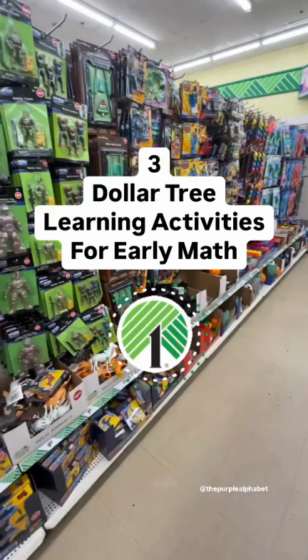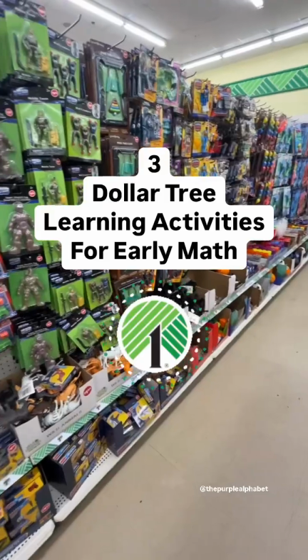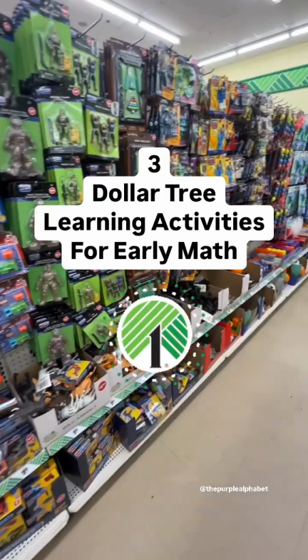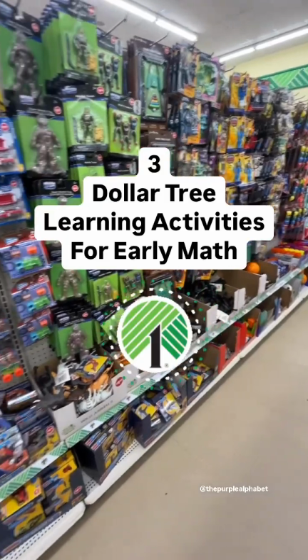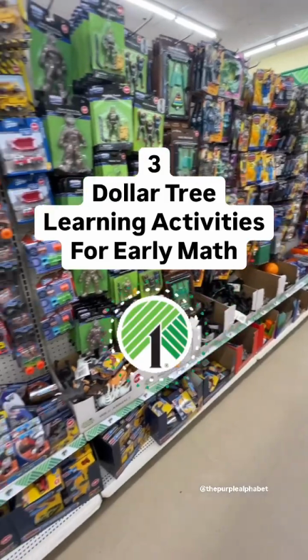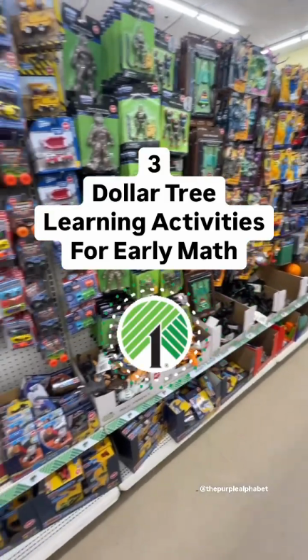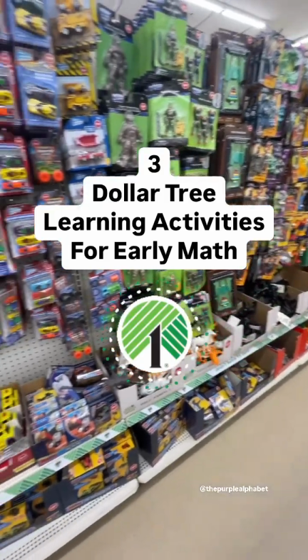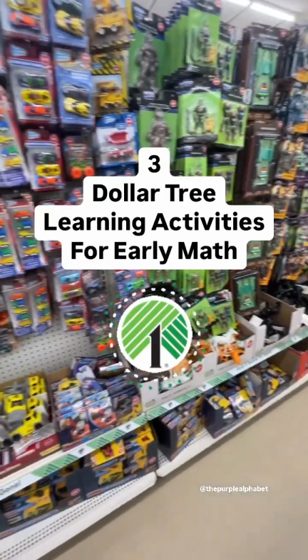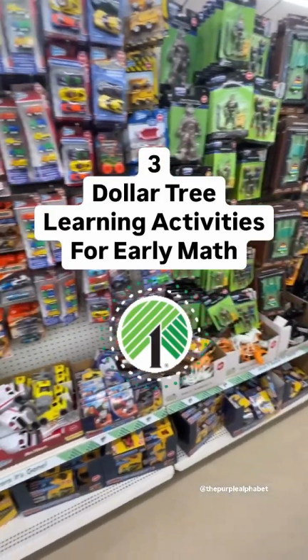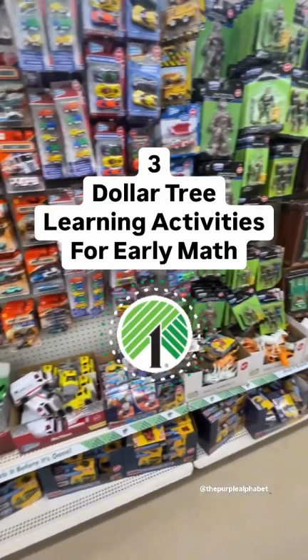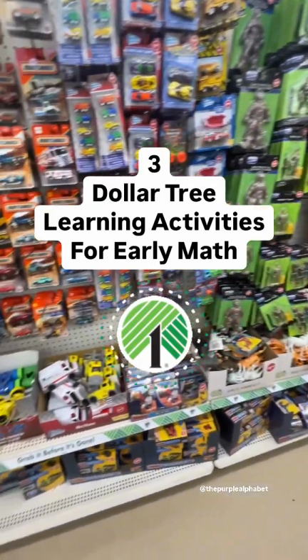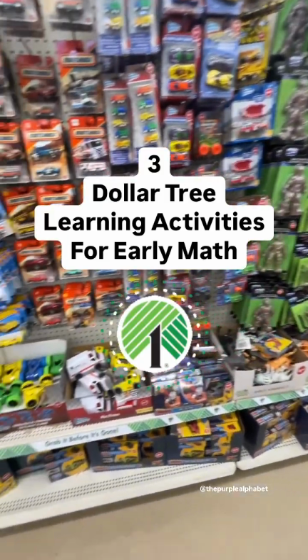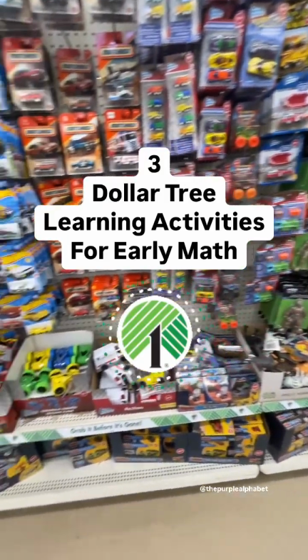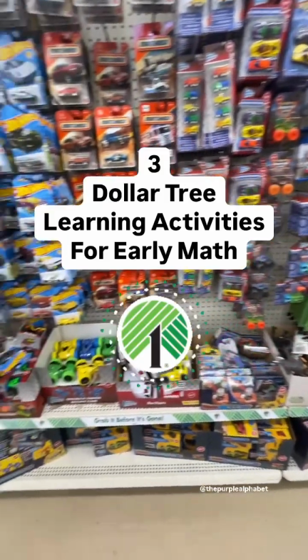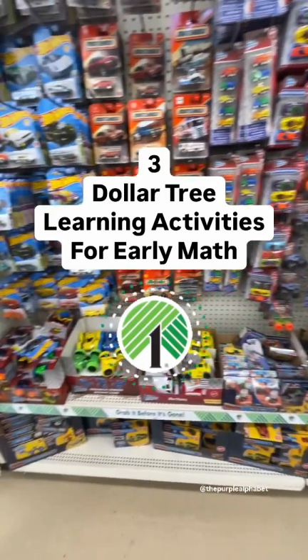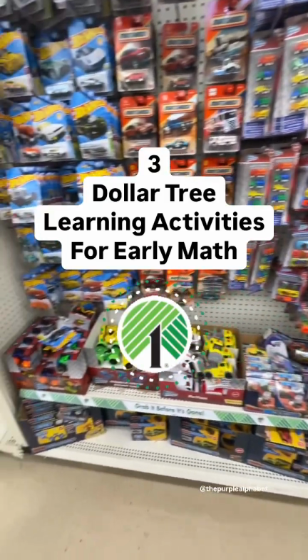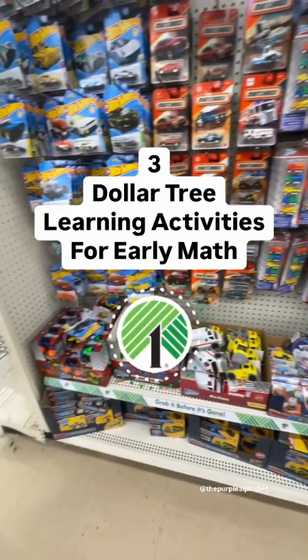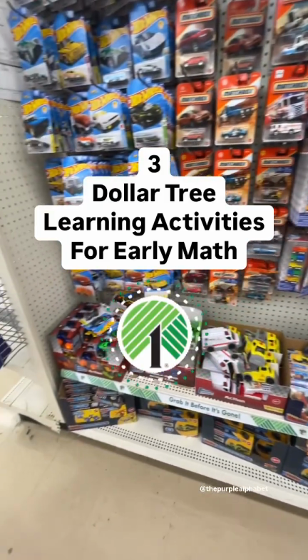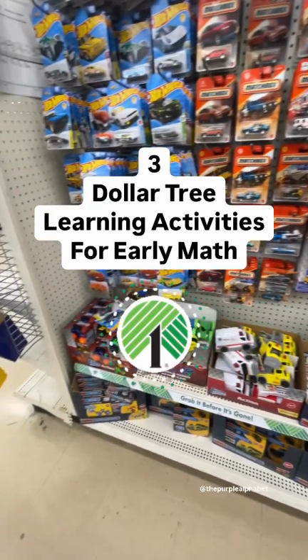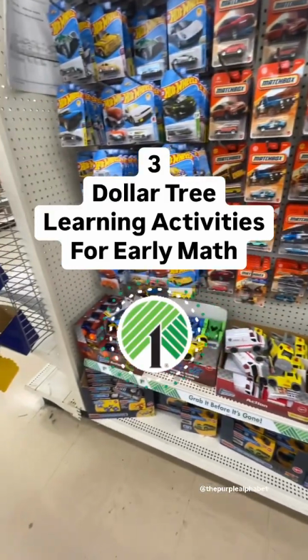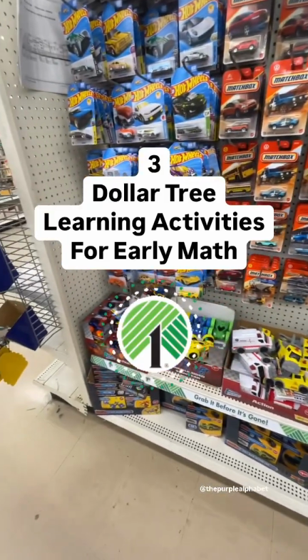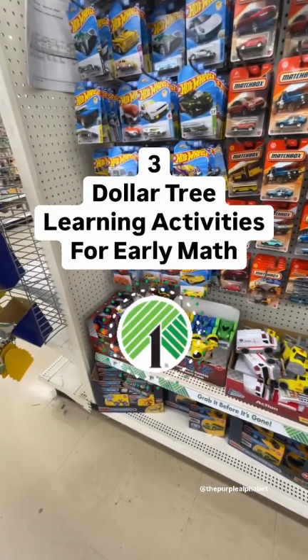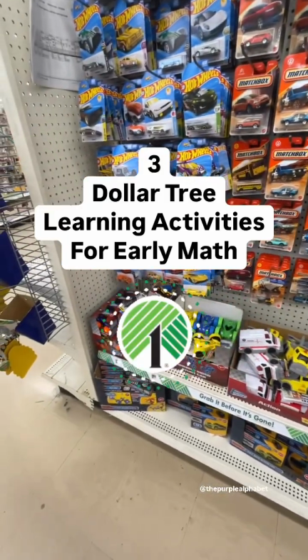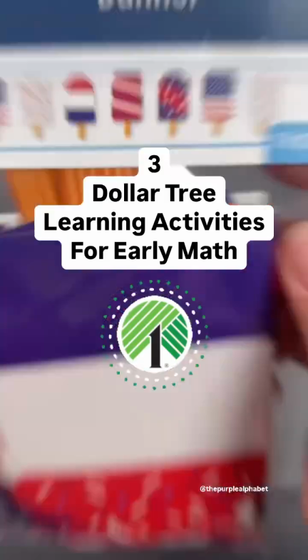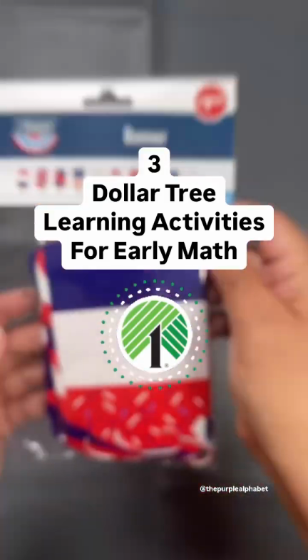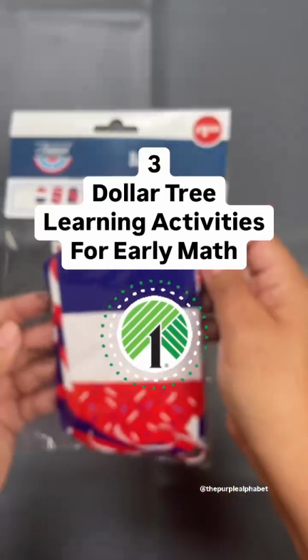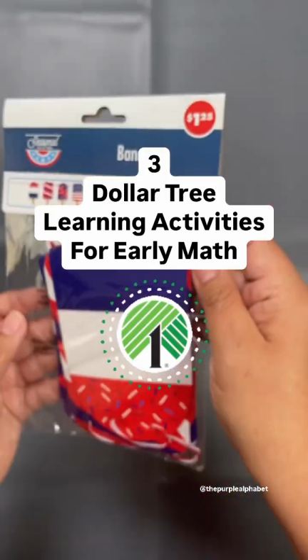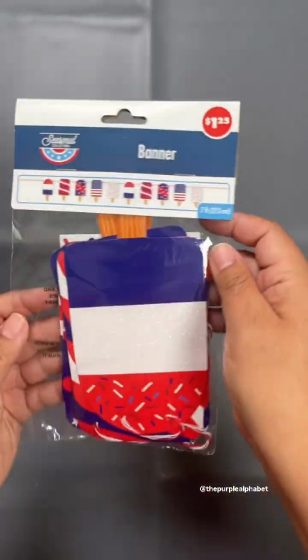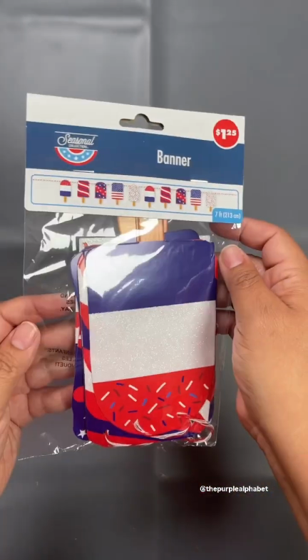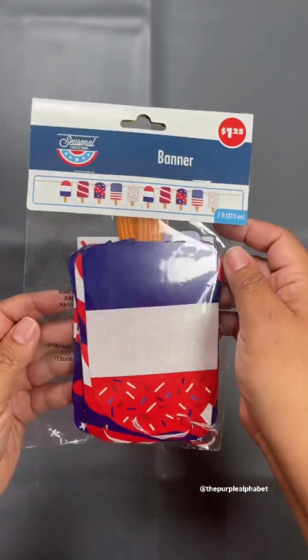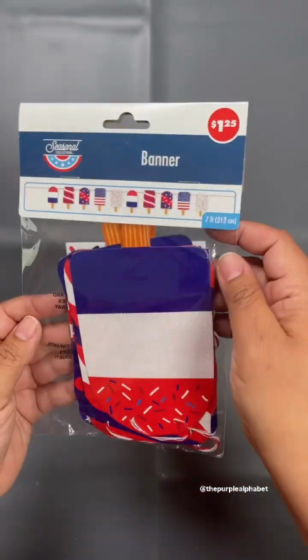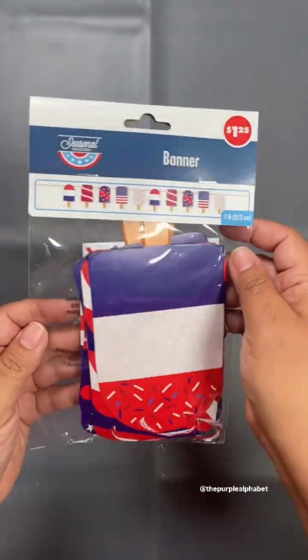Here are three really easy to put together activities for early math using Dollar Tree items.